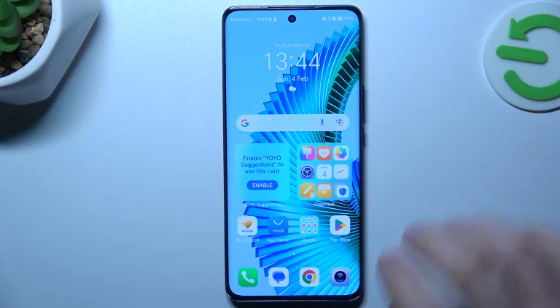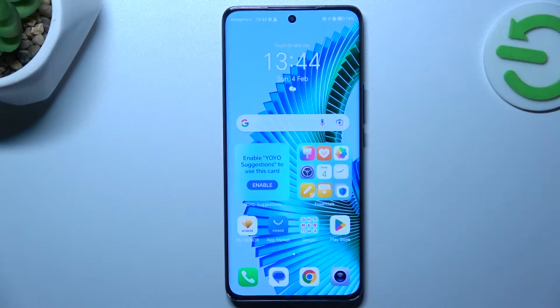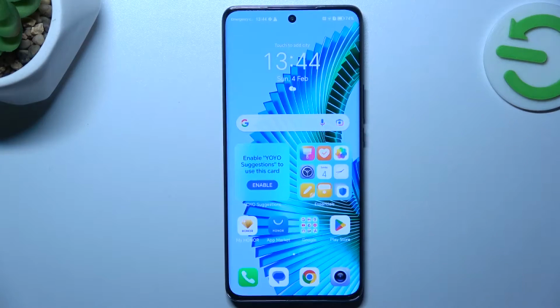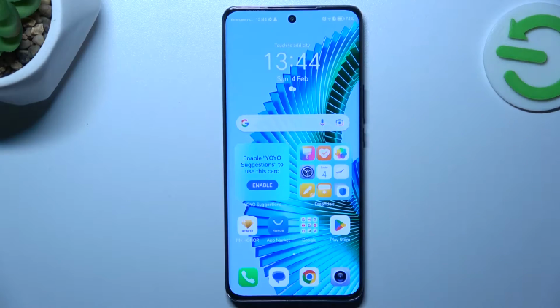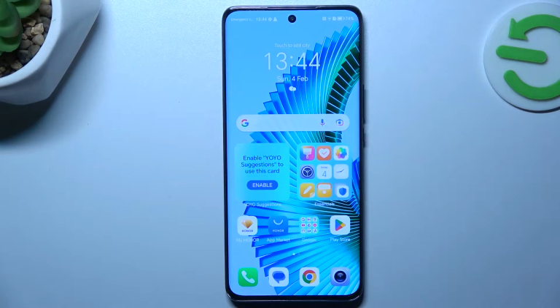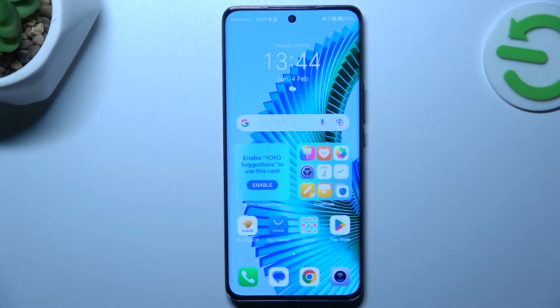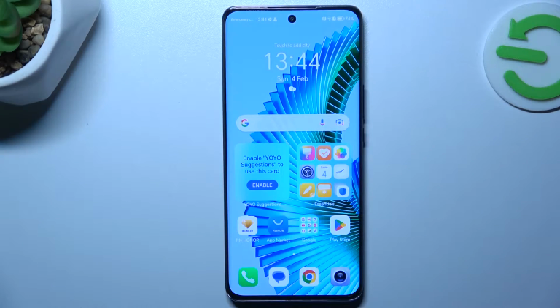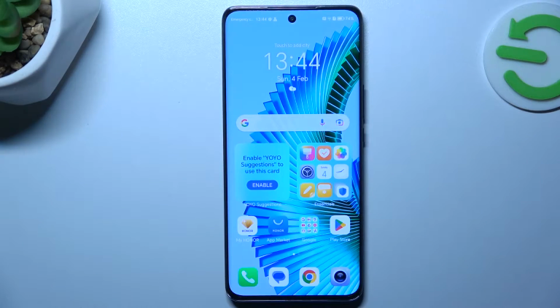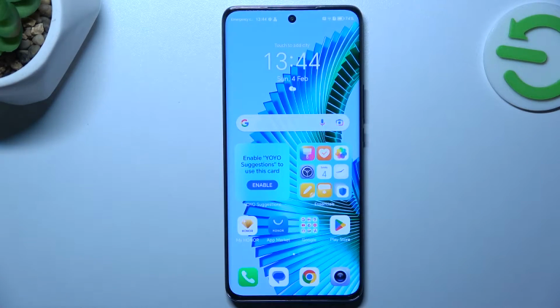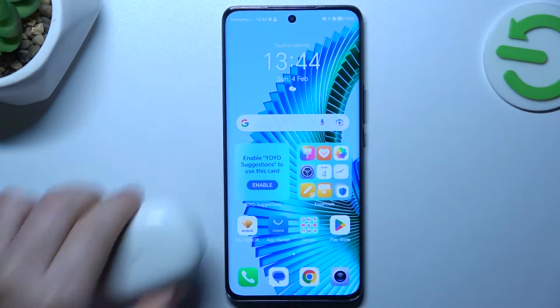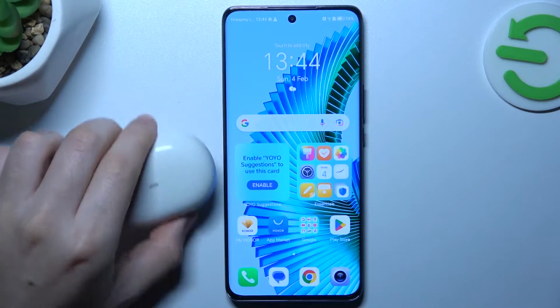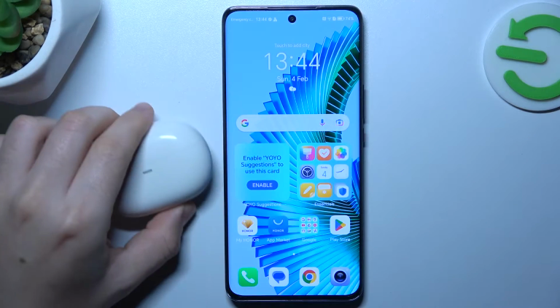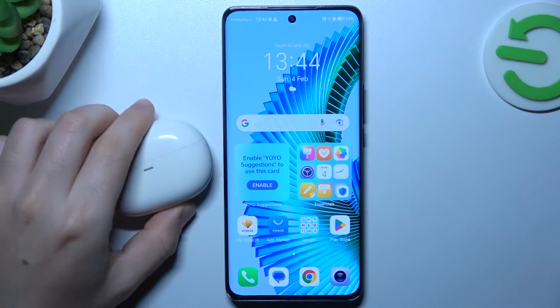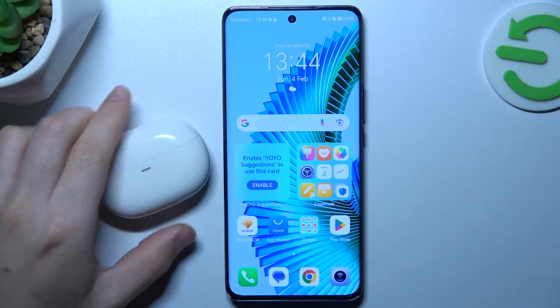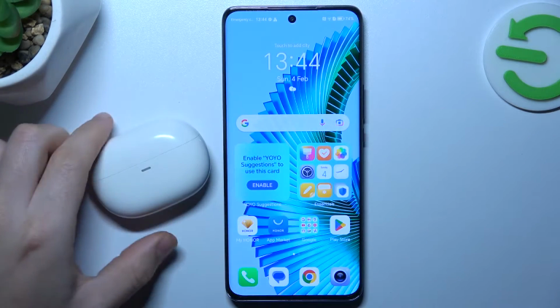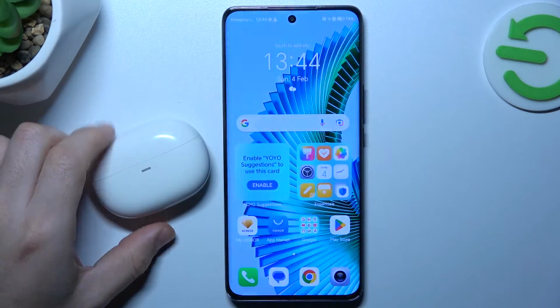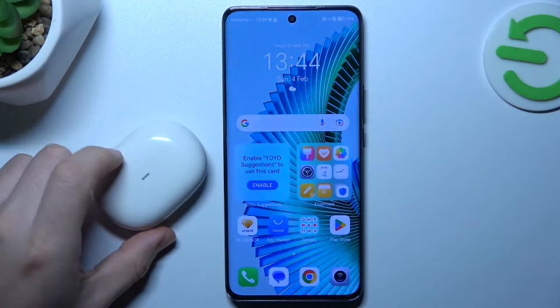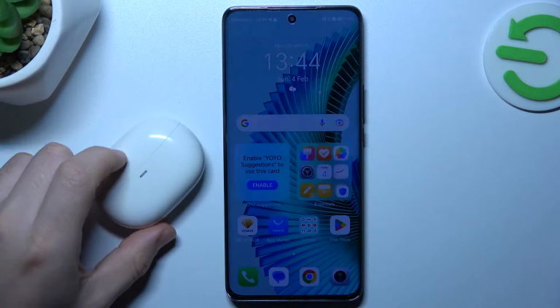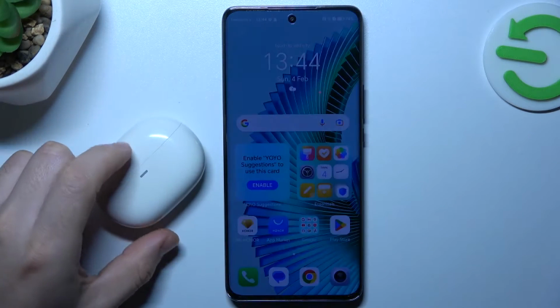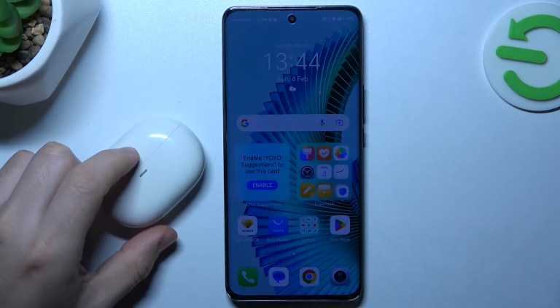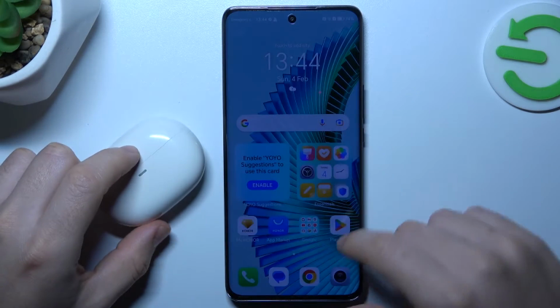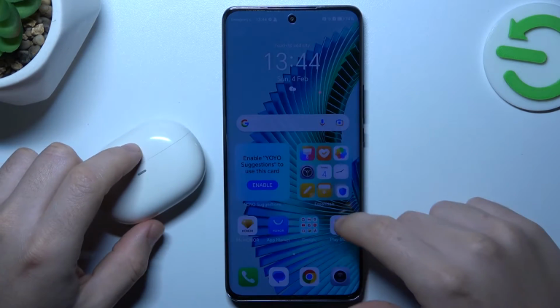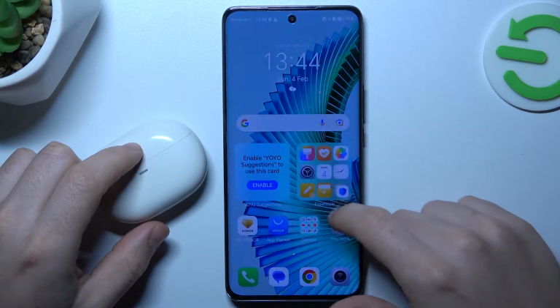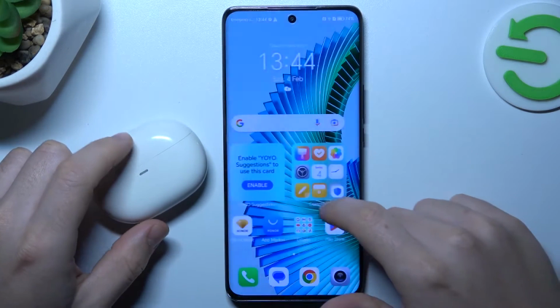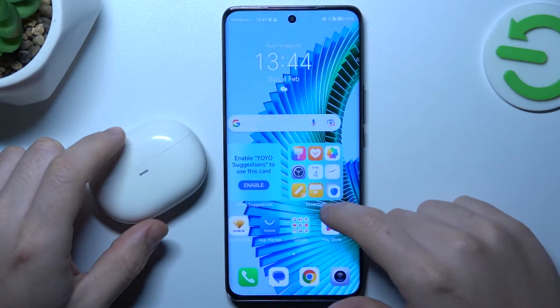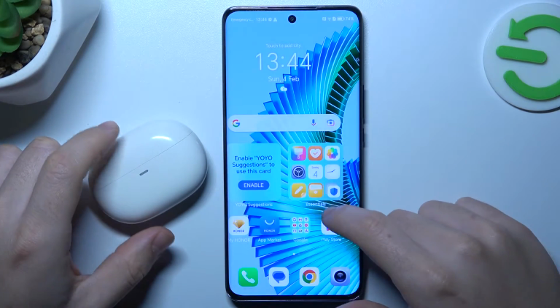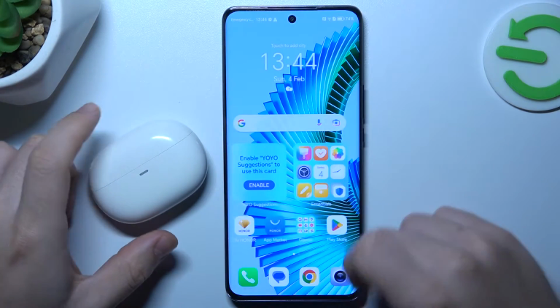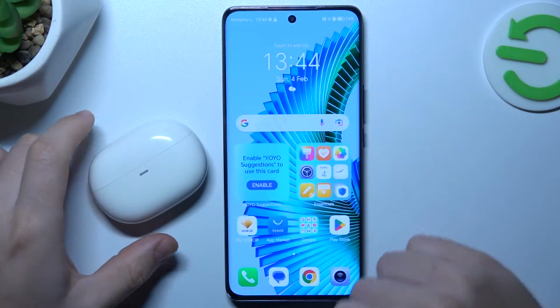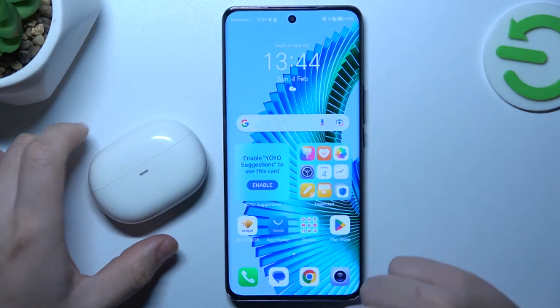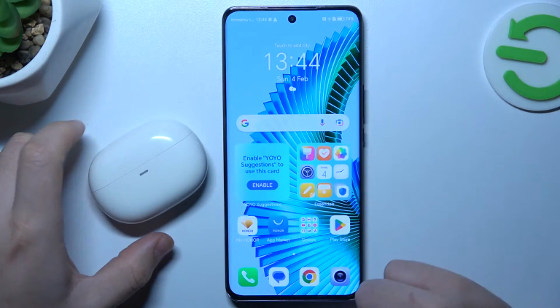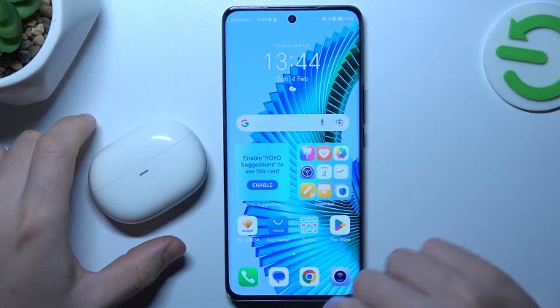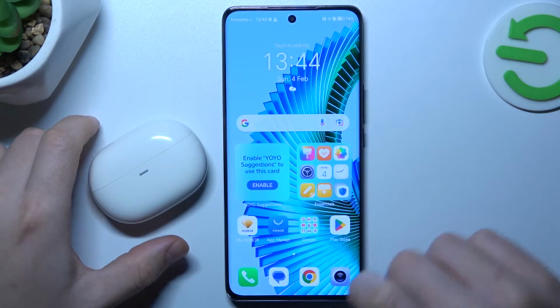Hello guys, today I'm going to show you a few tips to do if you can't find your Bluetooth accessory on the Honor Magic 6 Lite.